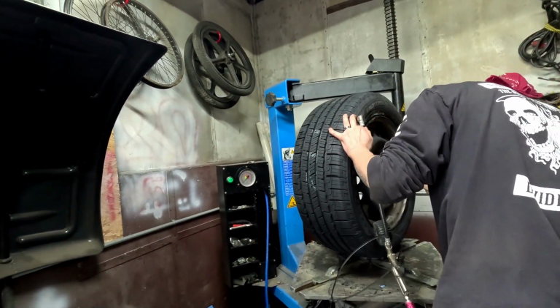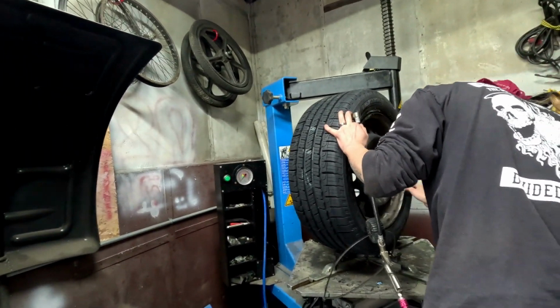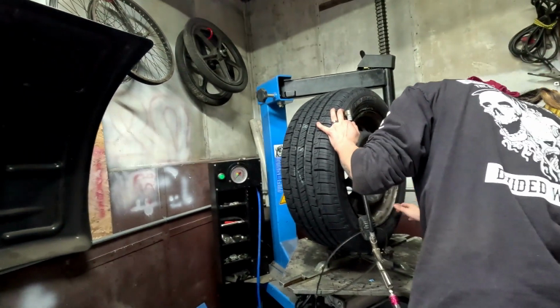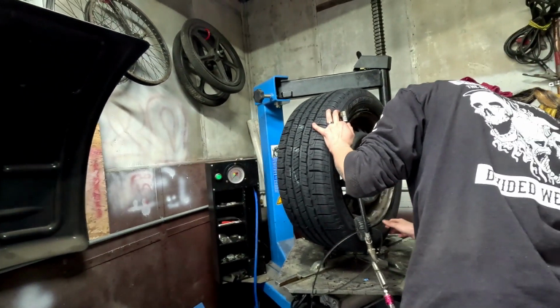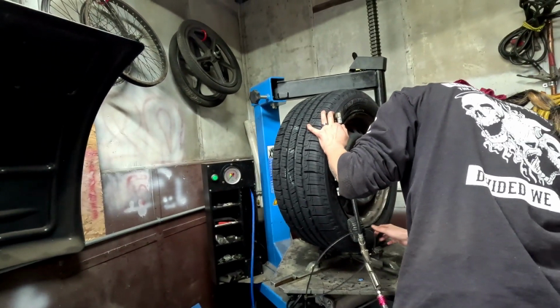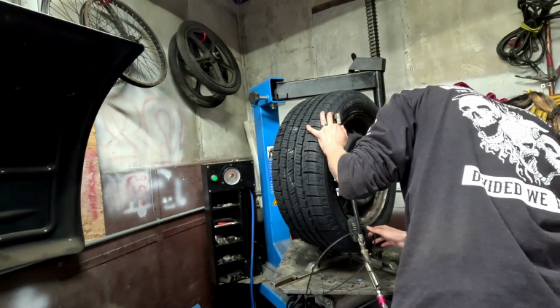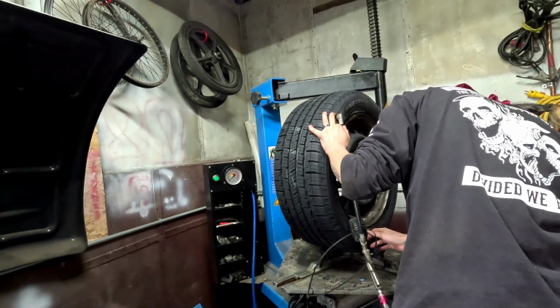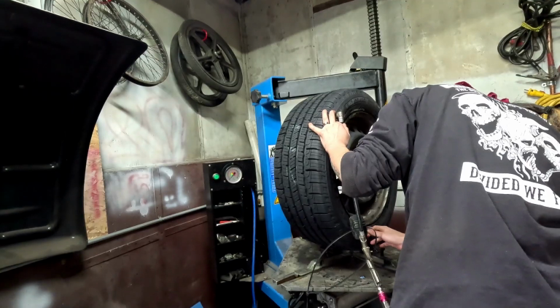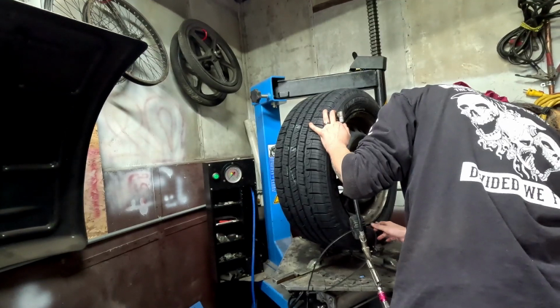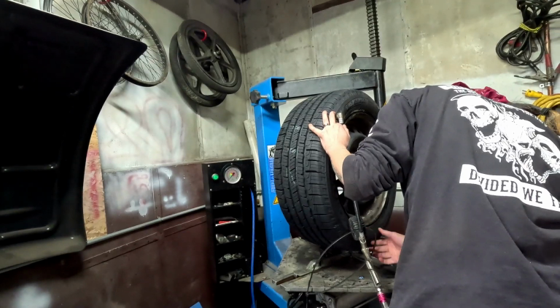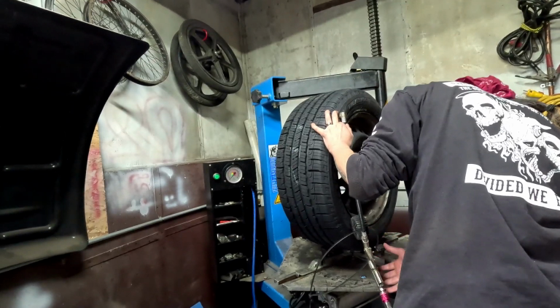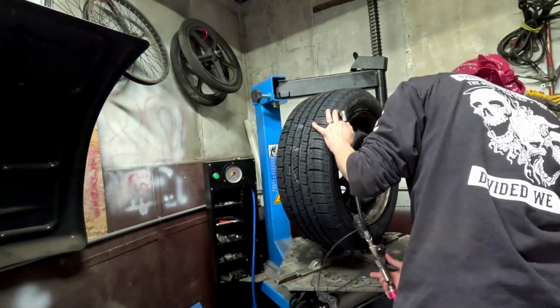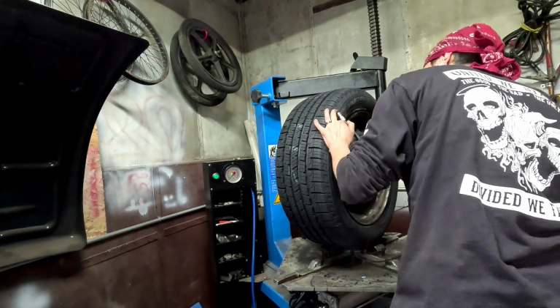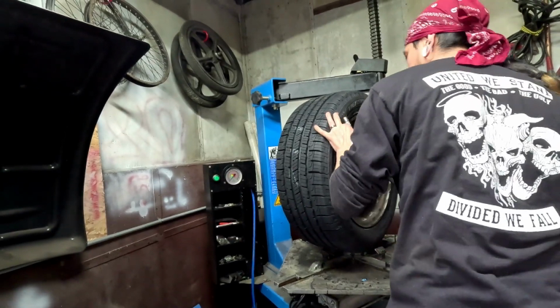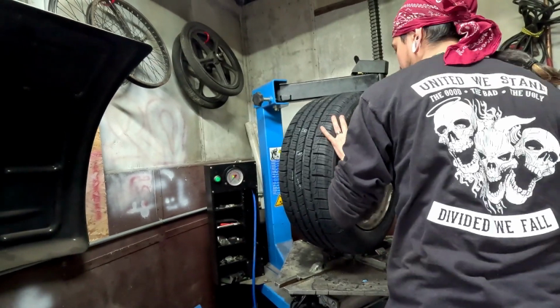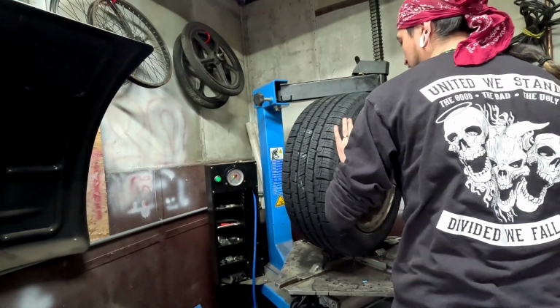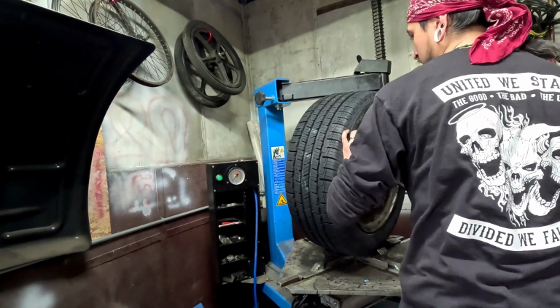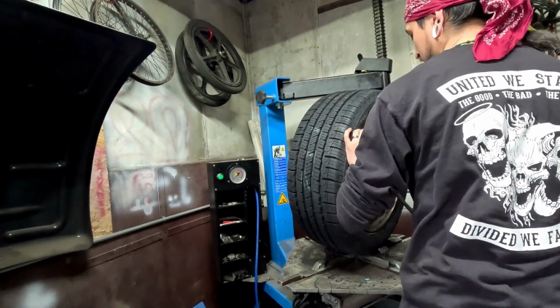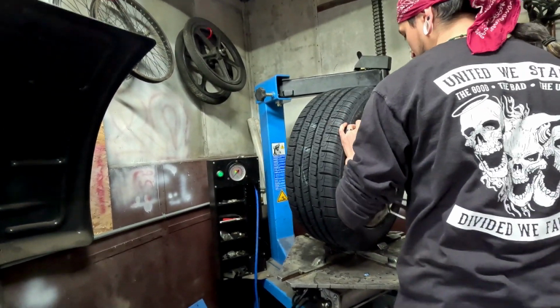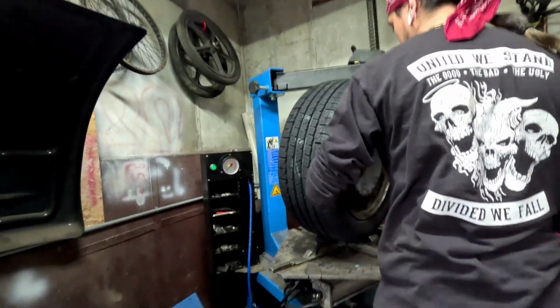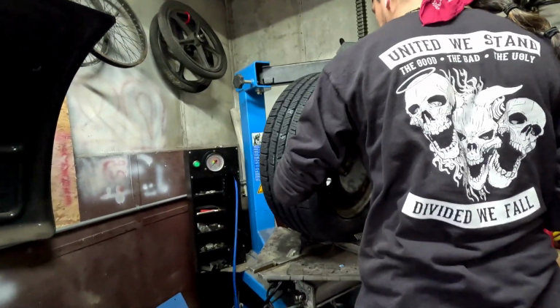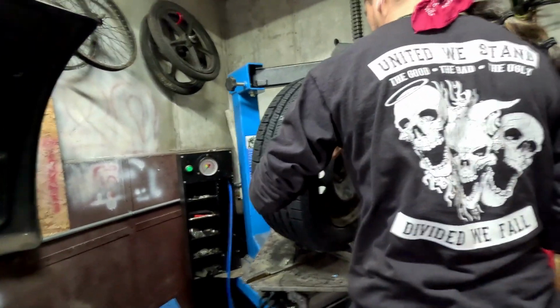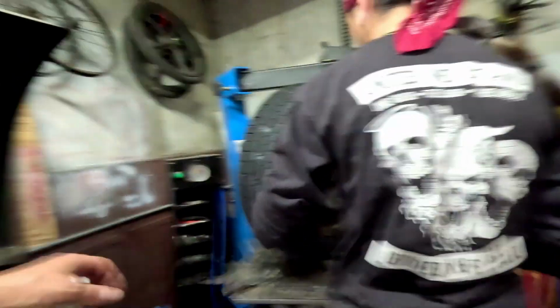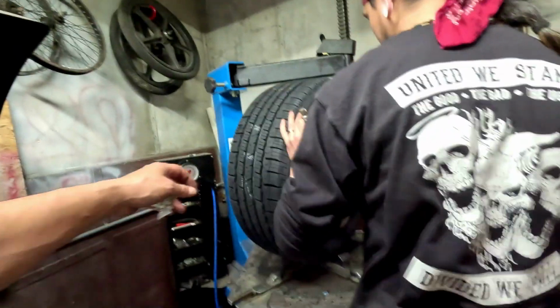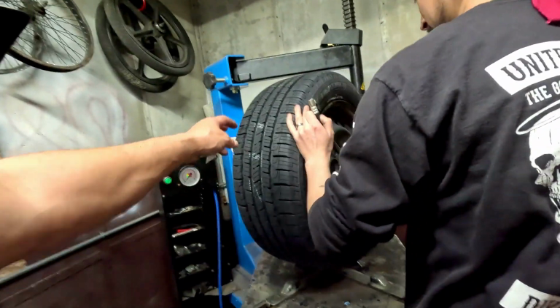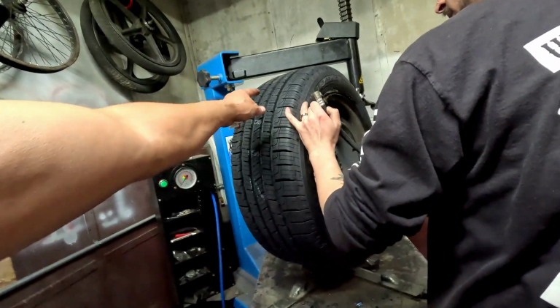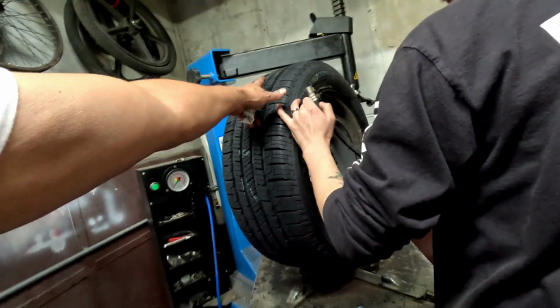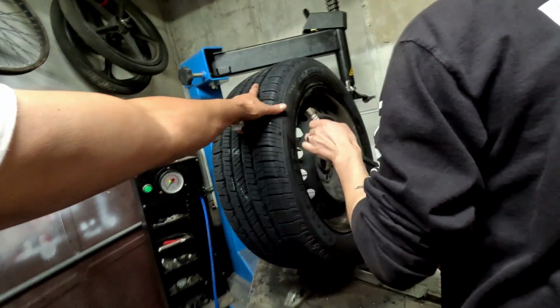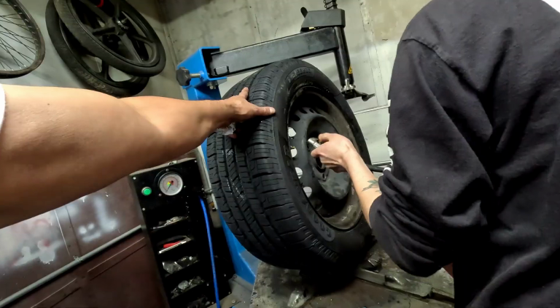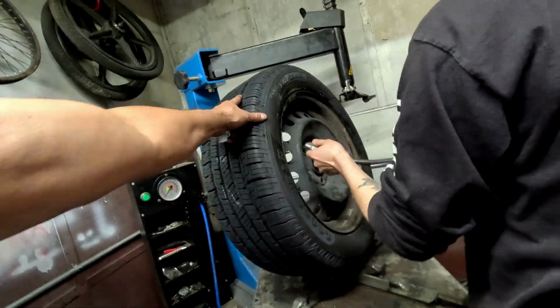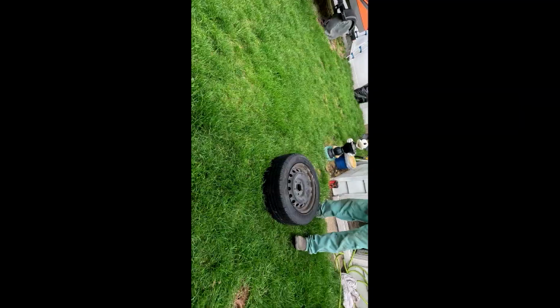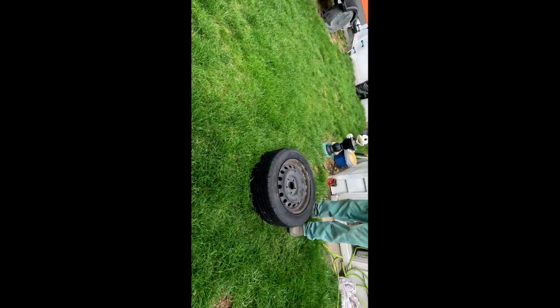You gotta go by your car, not the tire. 35 is what I was keeping up. Okay. Thank you. What's the price?